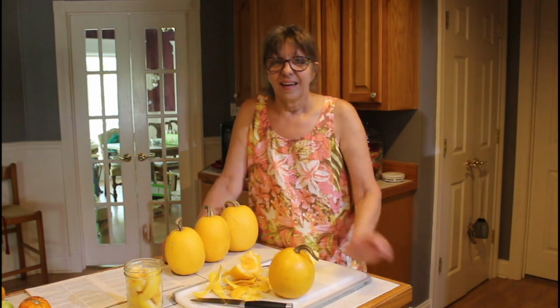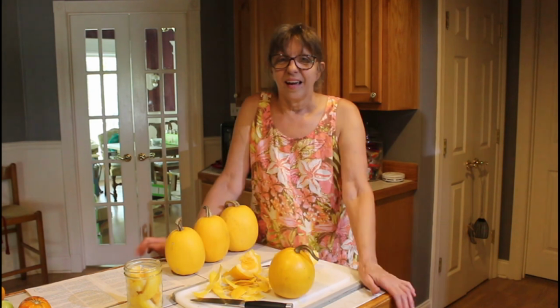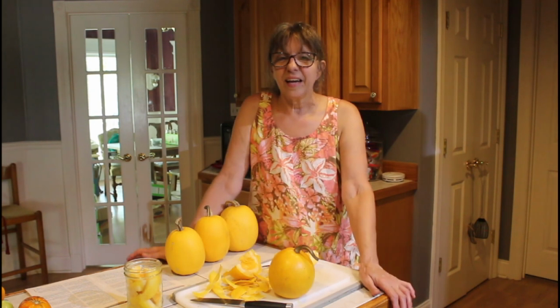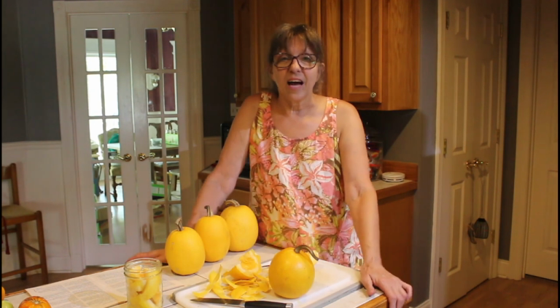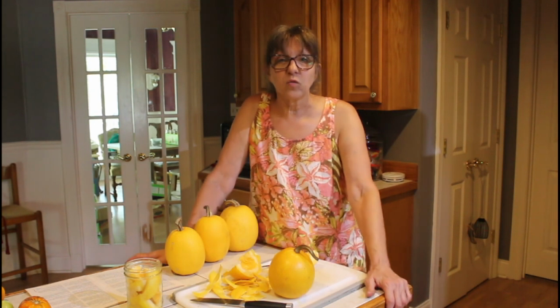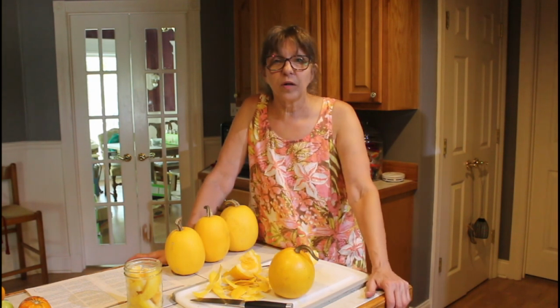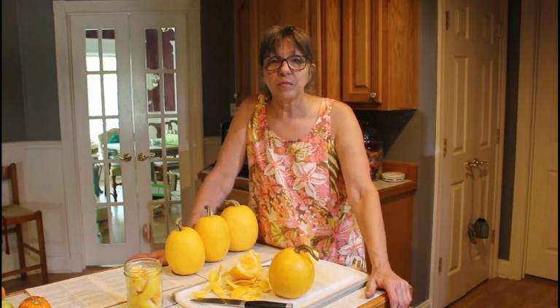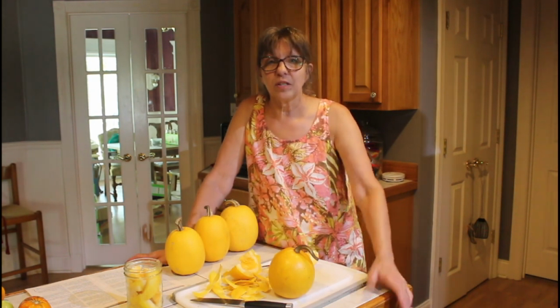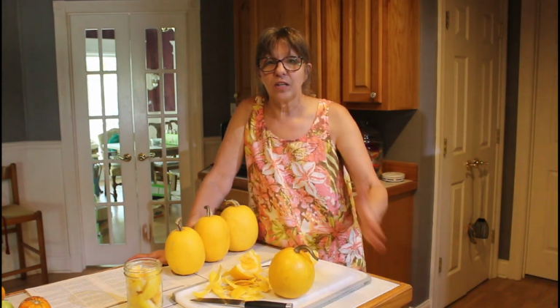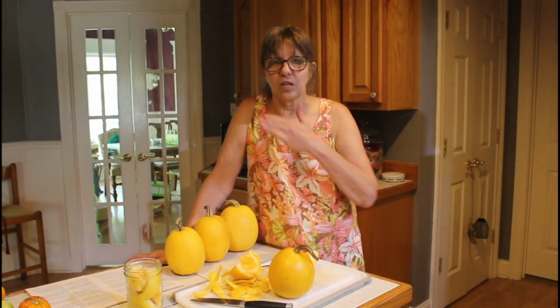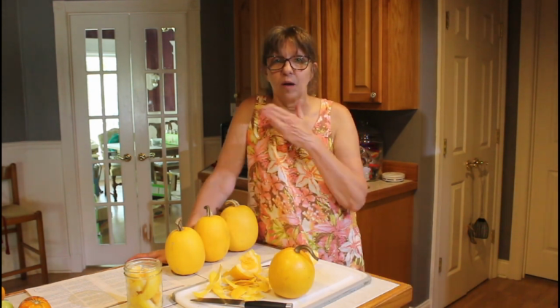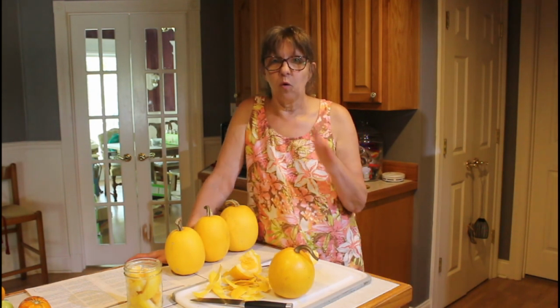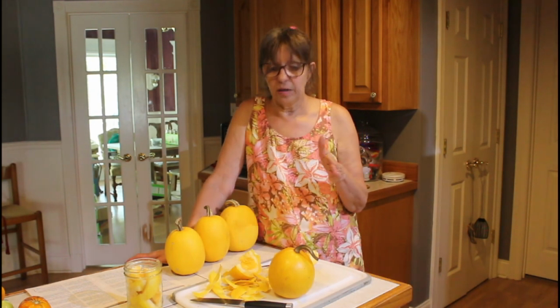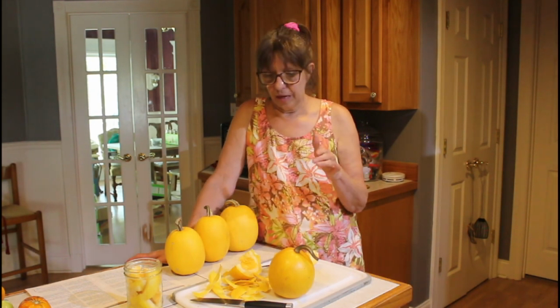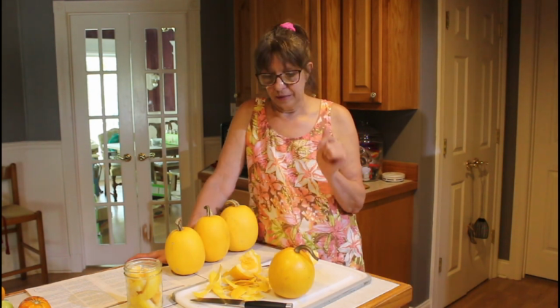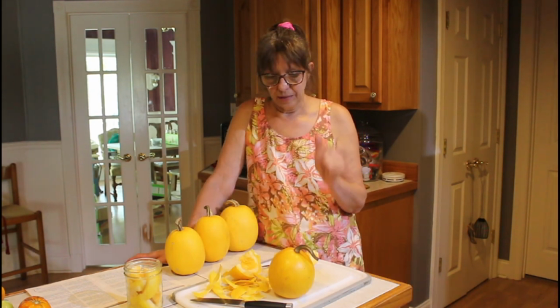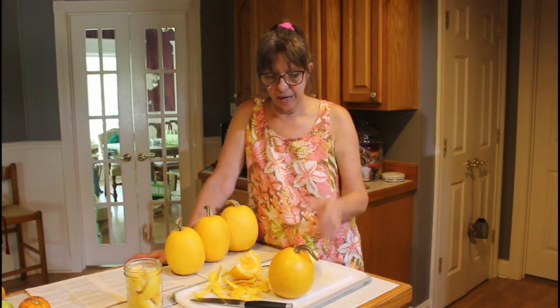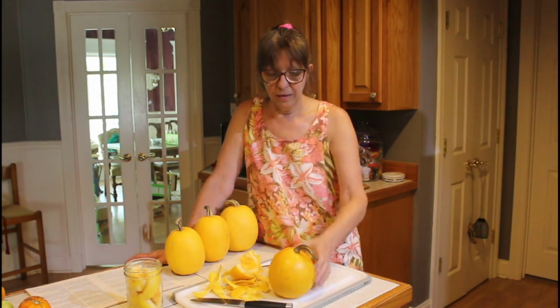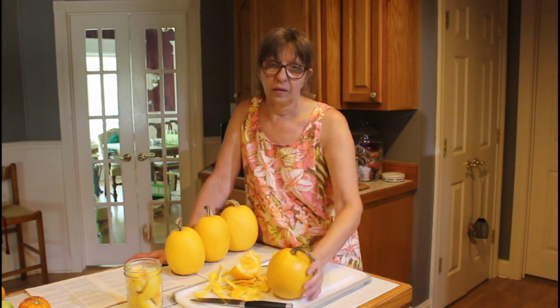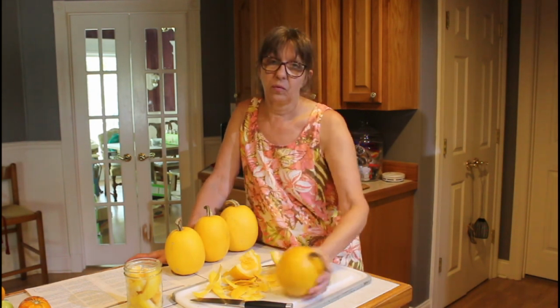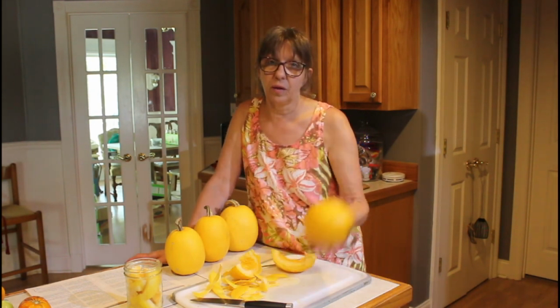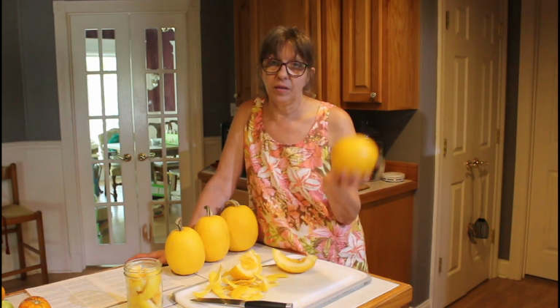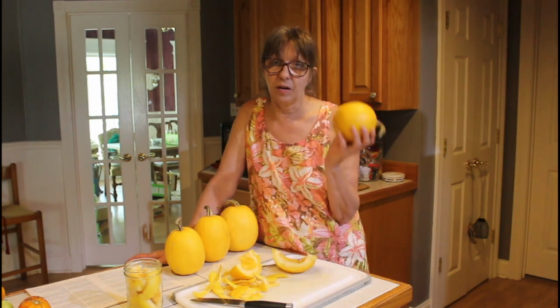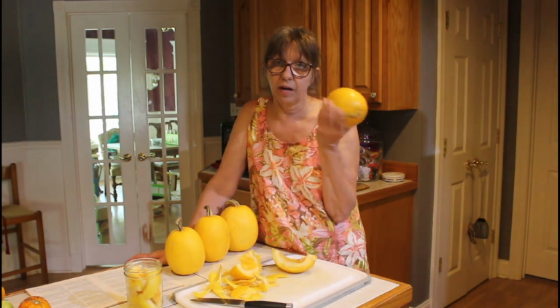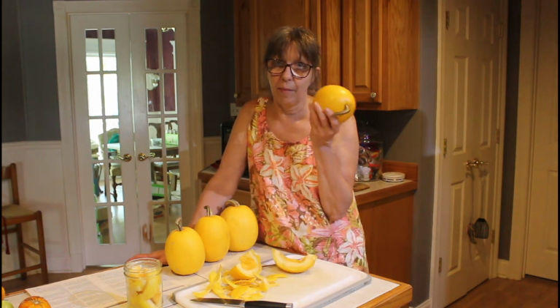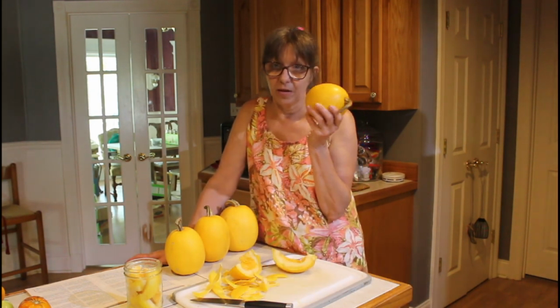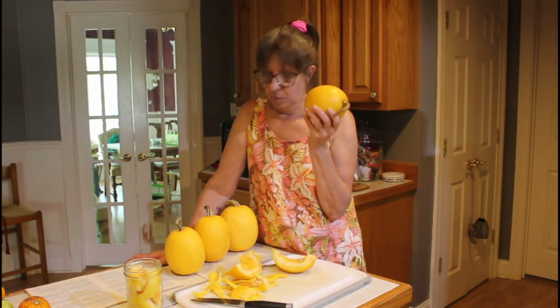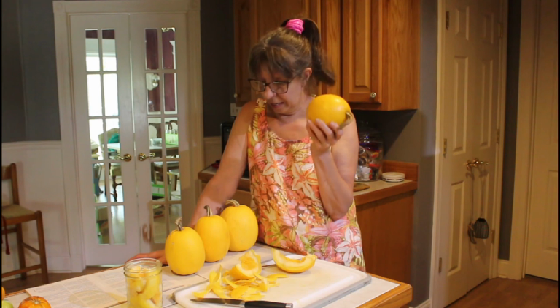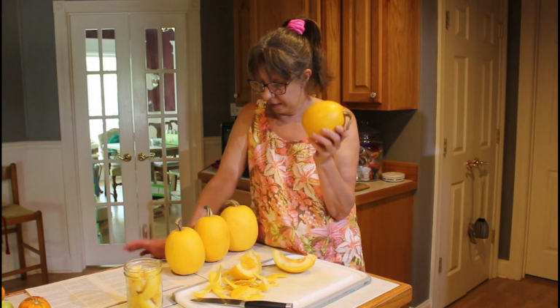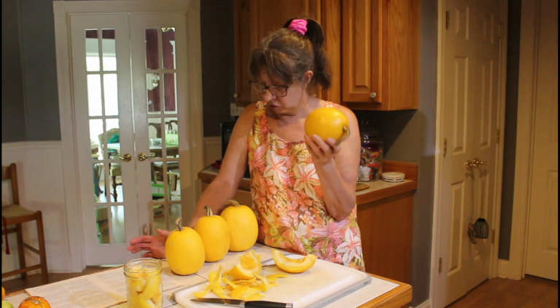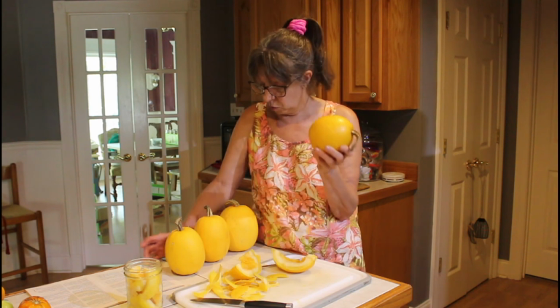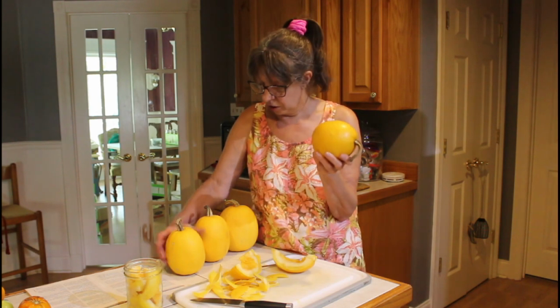Hey guys, welcome to the kitchen. I'm Wanda and today we're going to be talking about spaghetti squash.